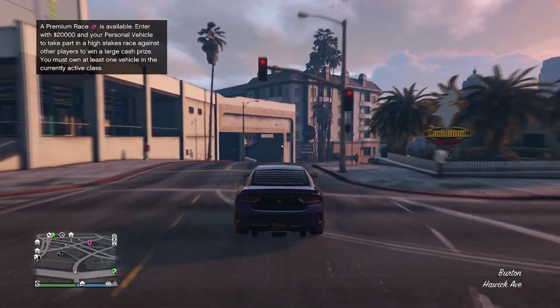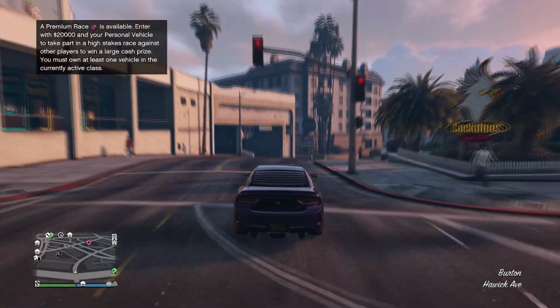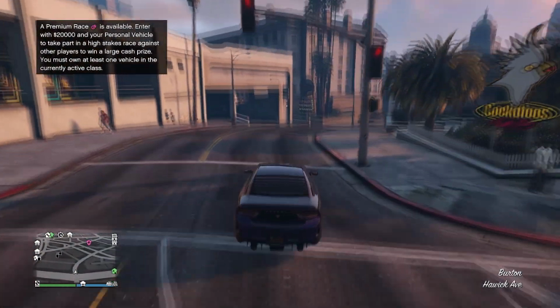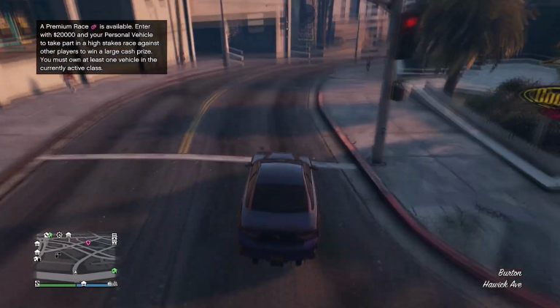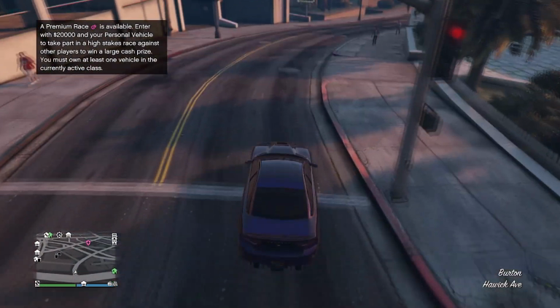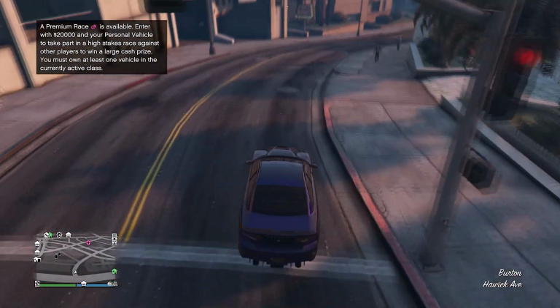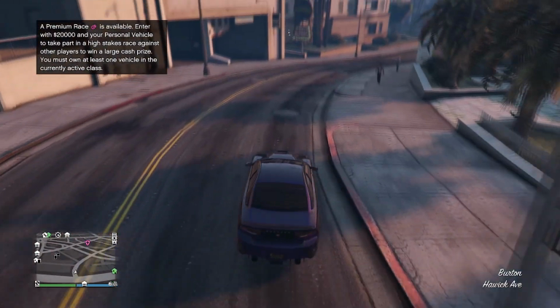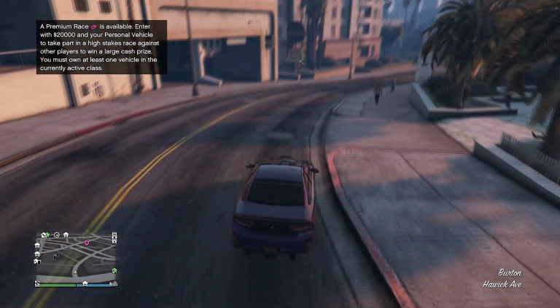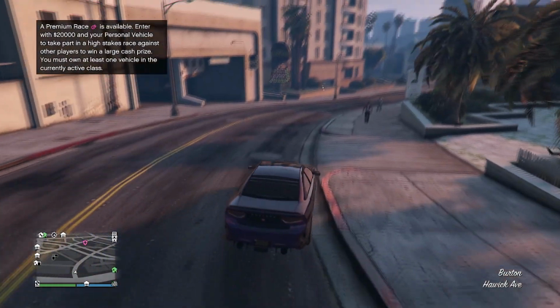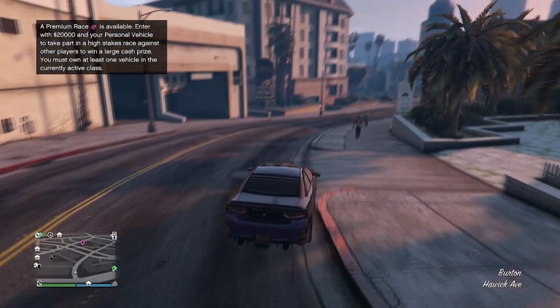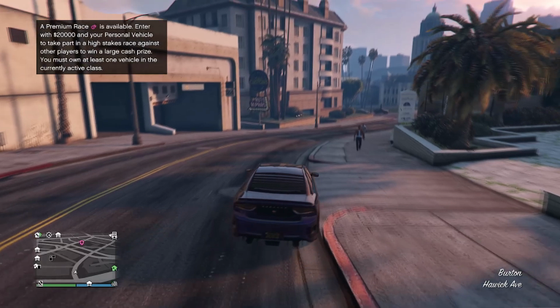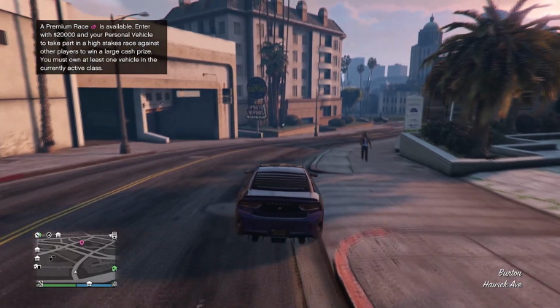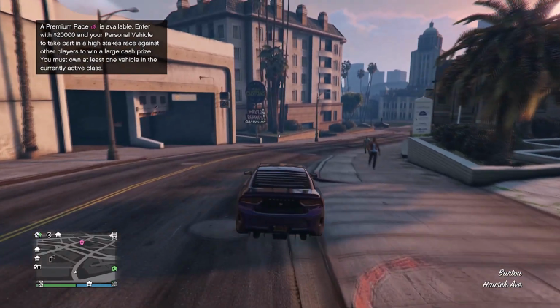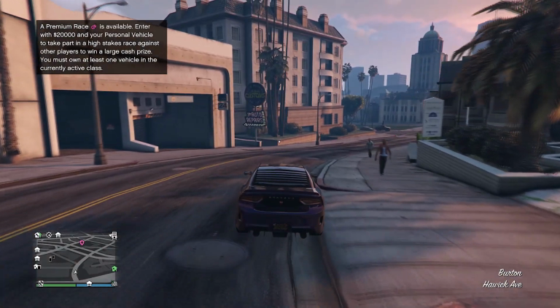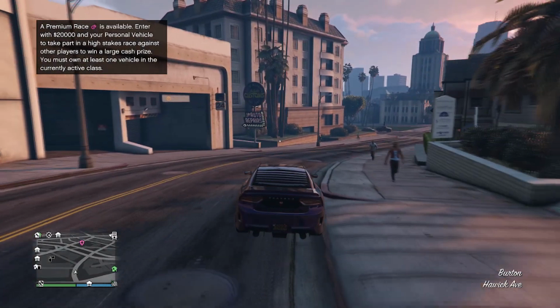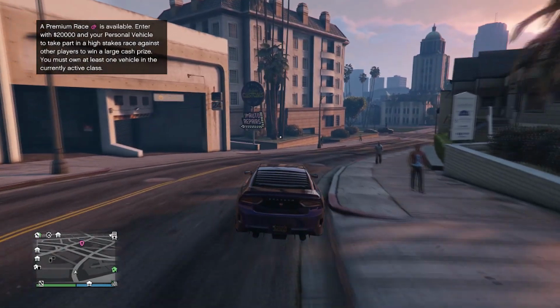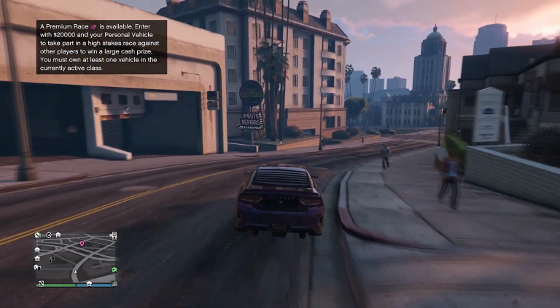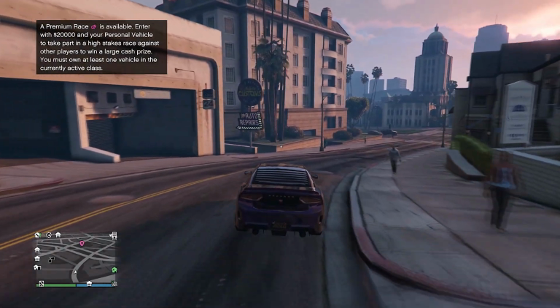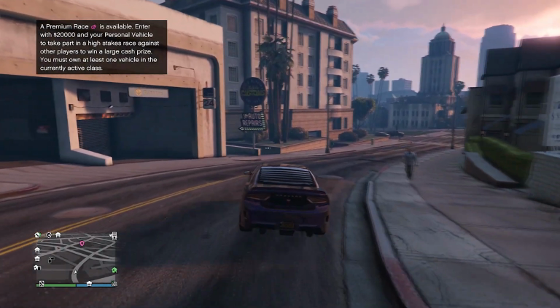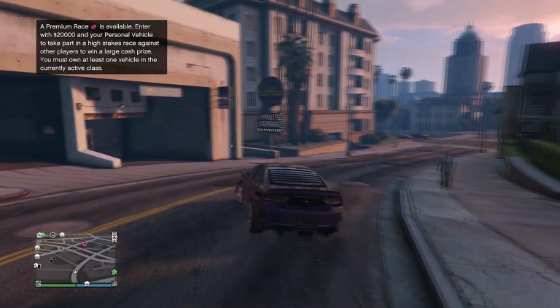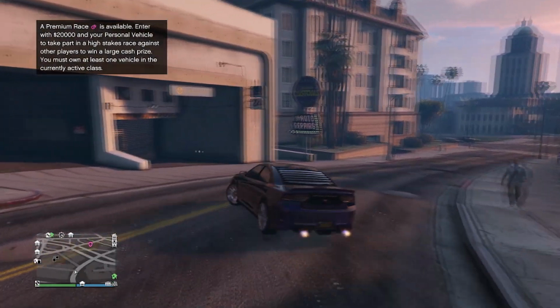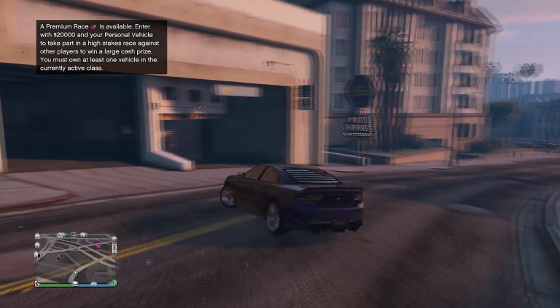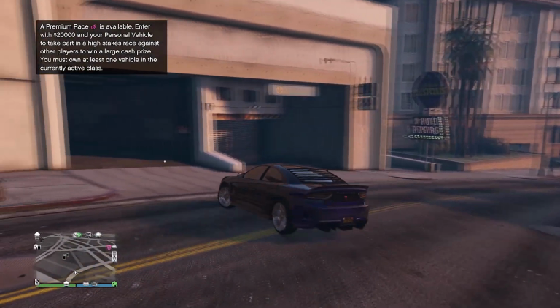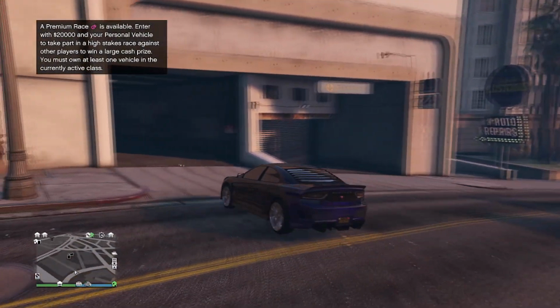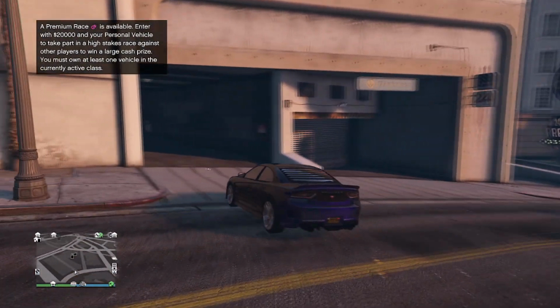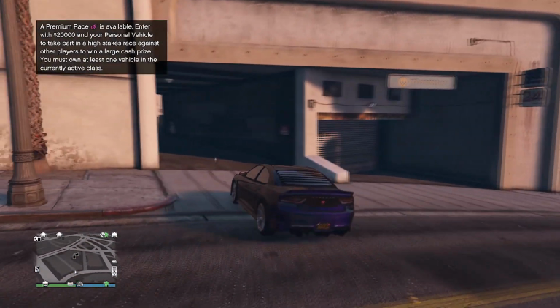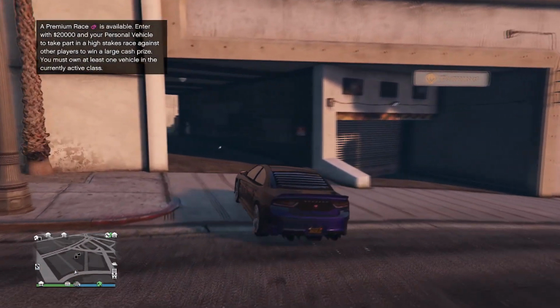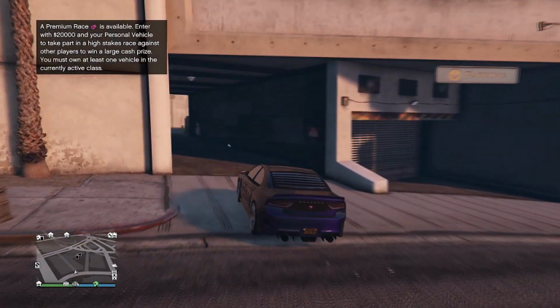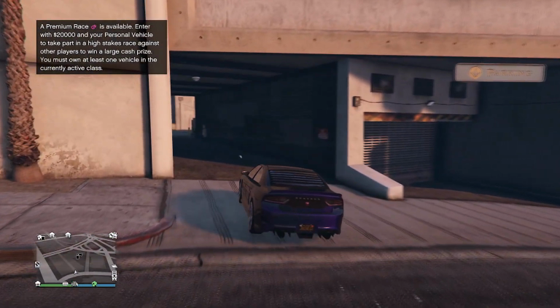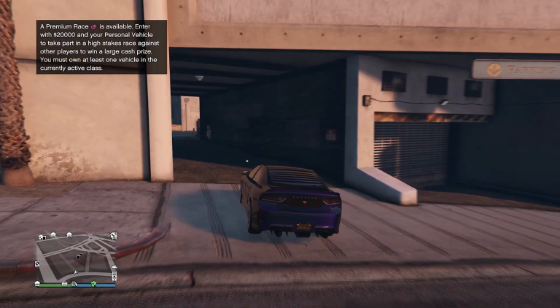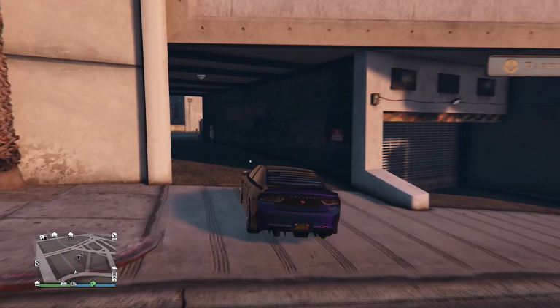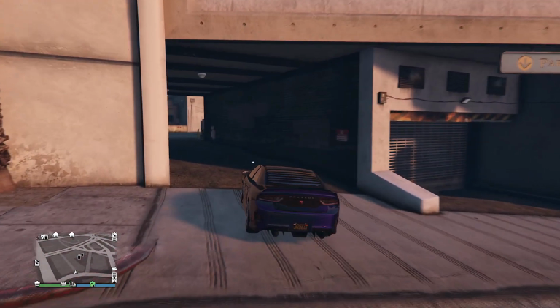And nearly a month ago, they introduced a new subscription service. Most of you are aware of it: GTA Plus.